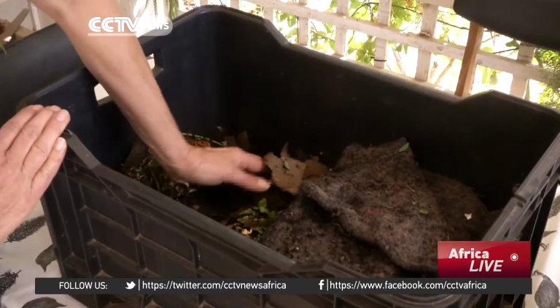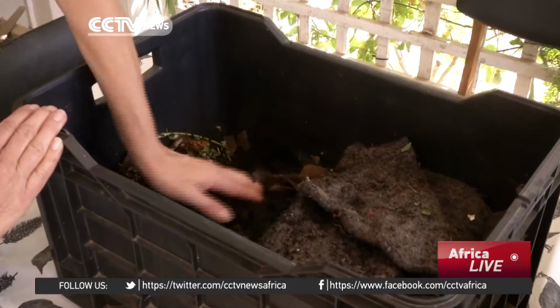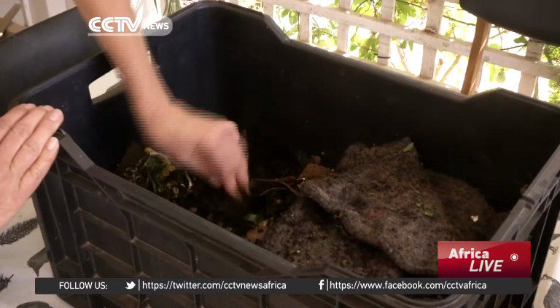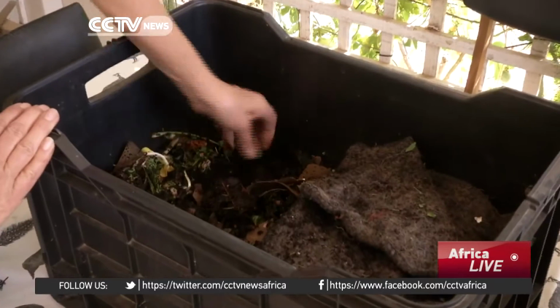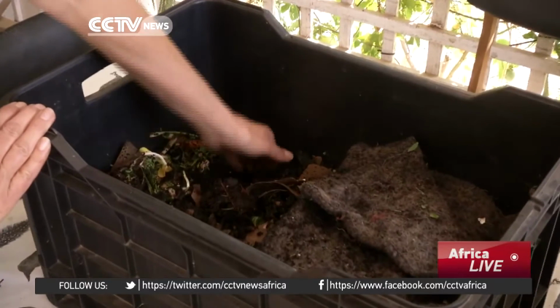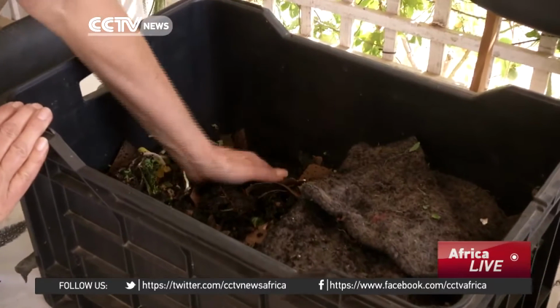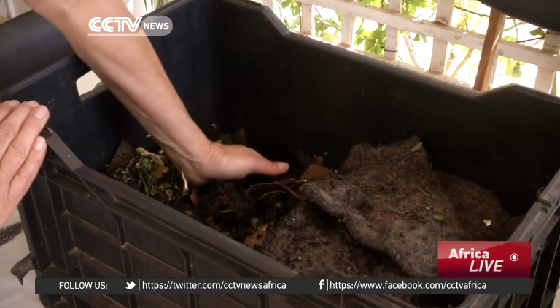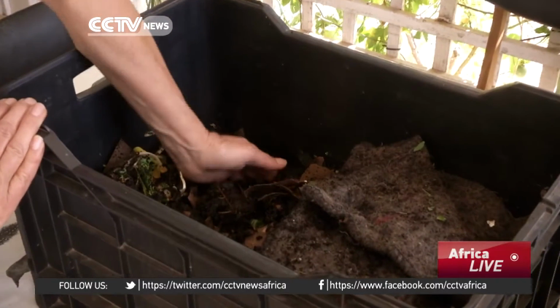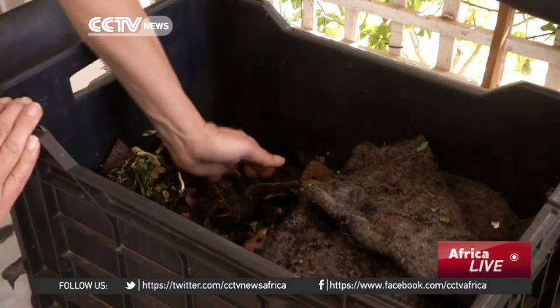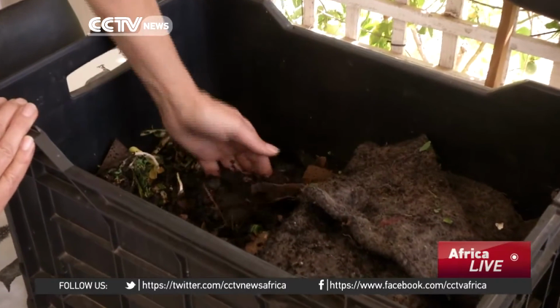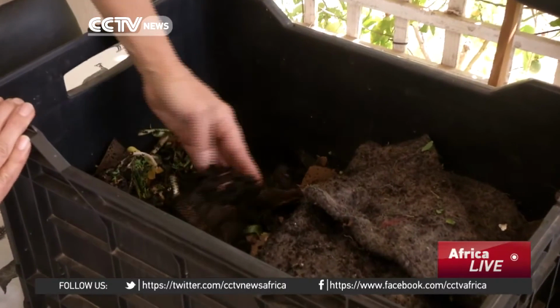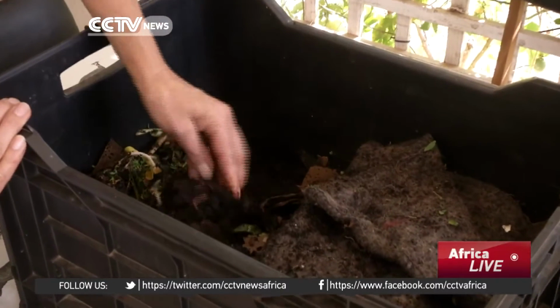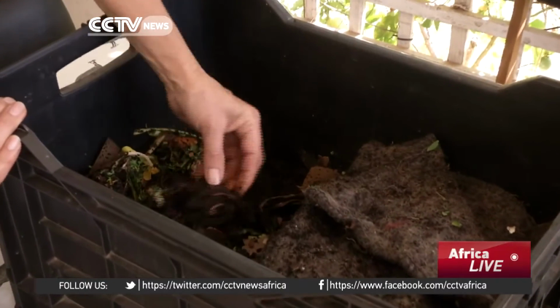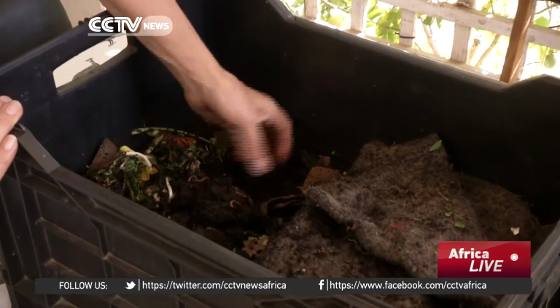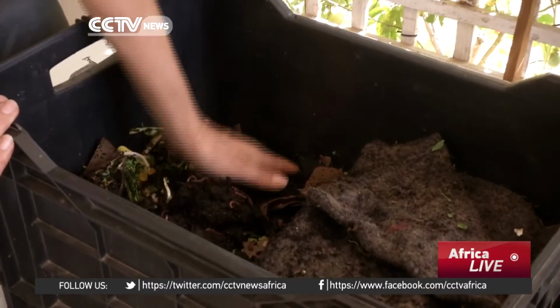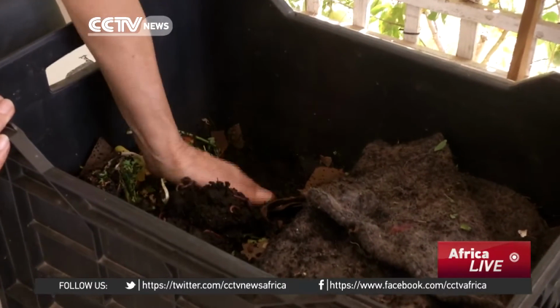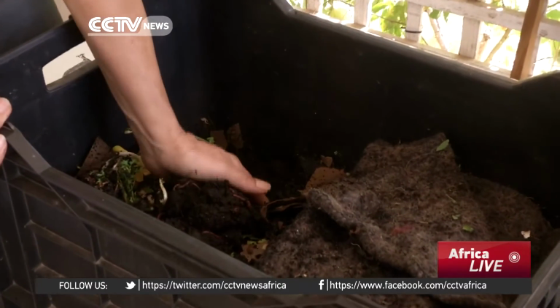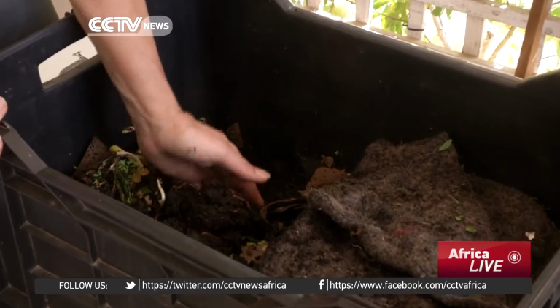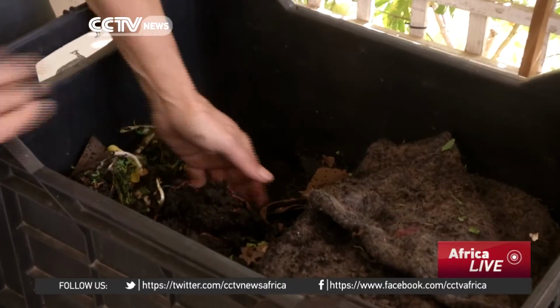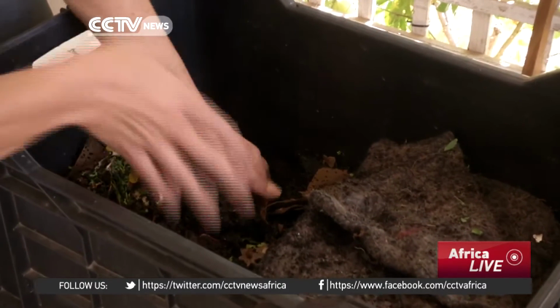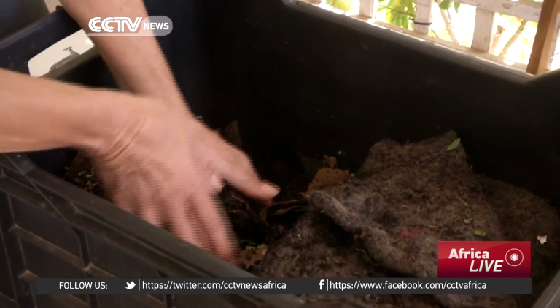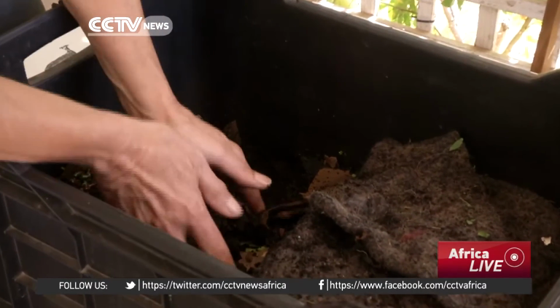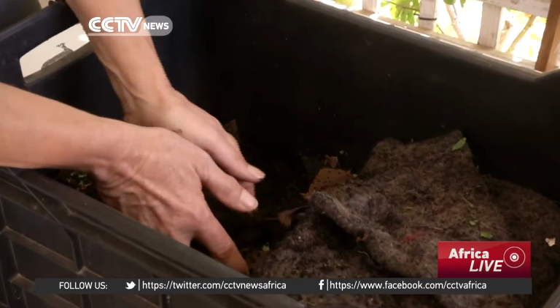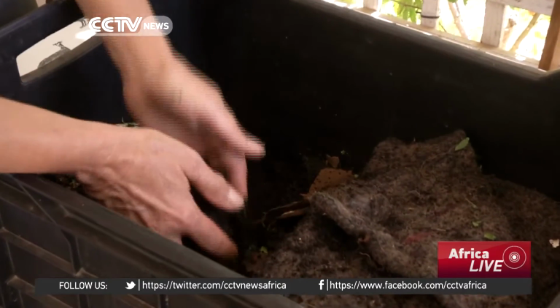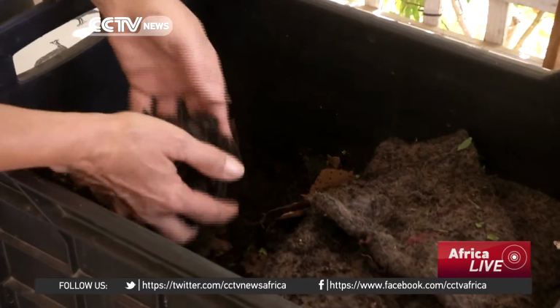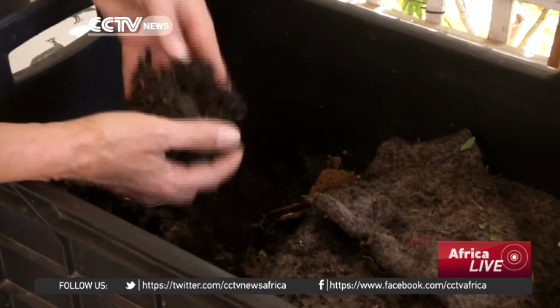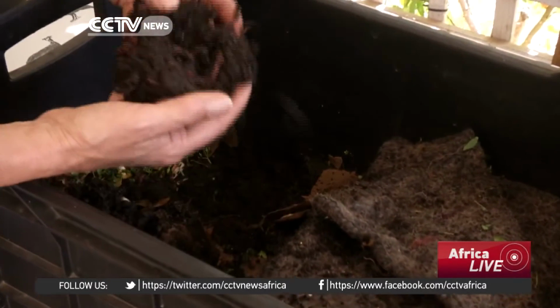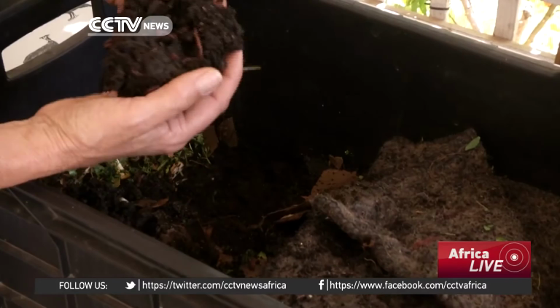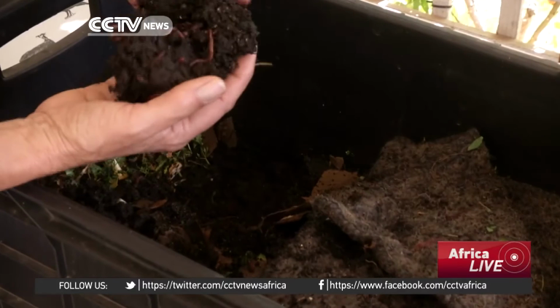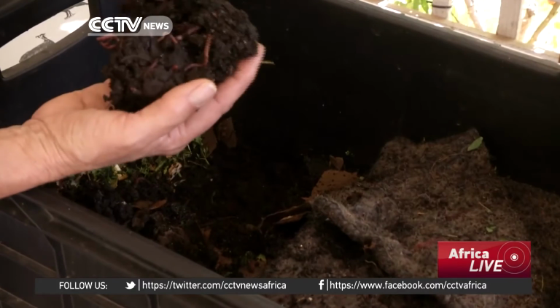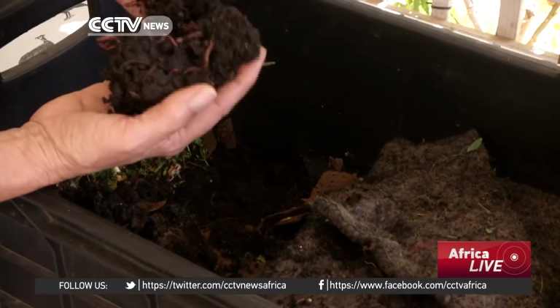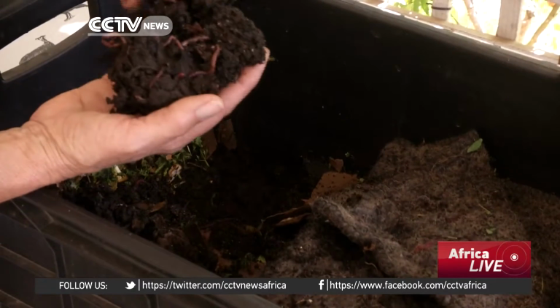There are 5,000 species of earthworms on the planet, and there are only about three that are used commercially.